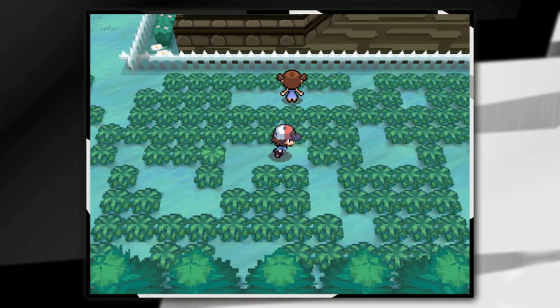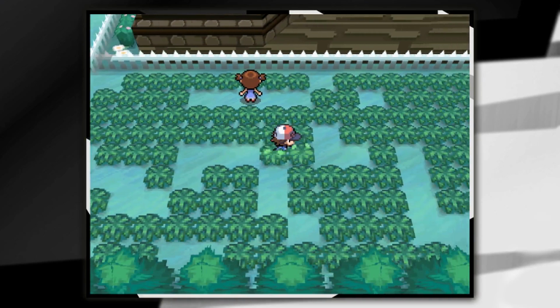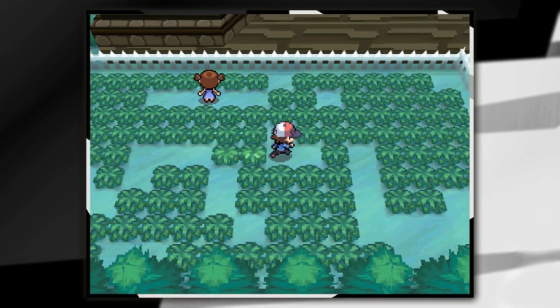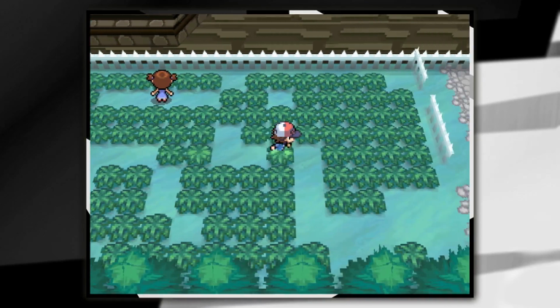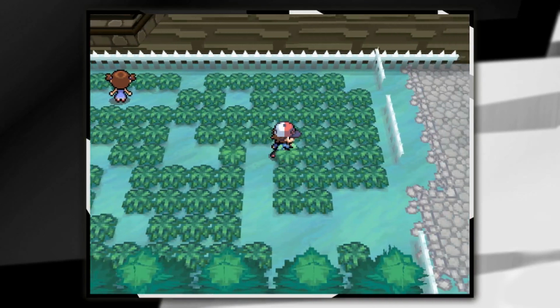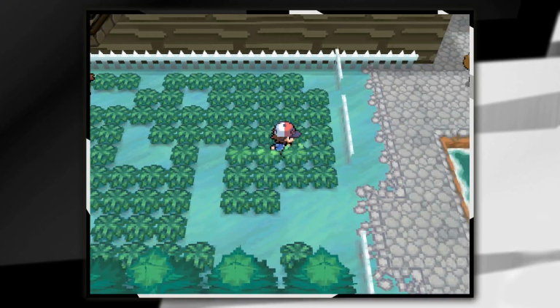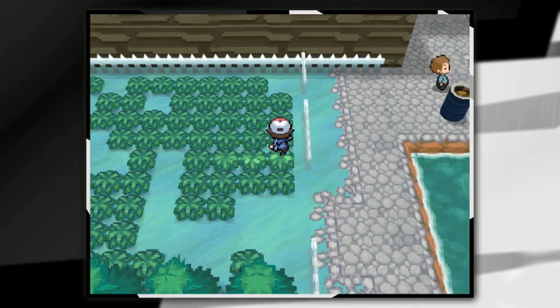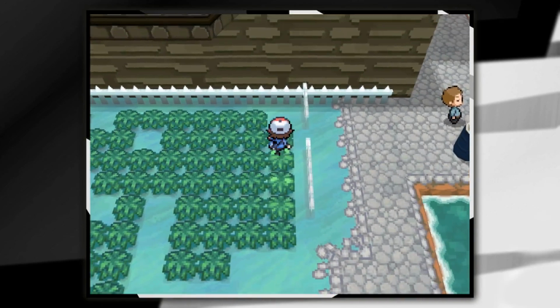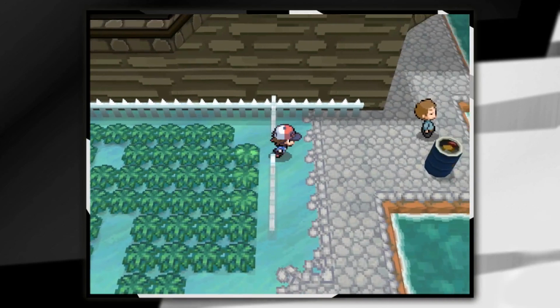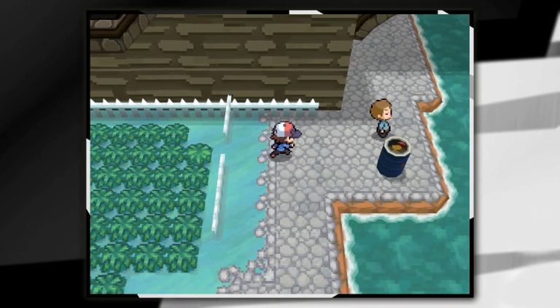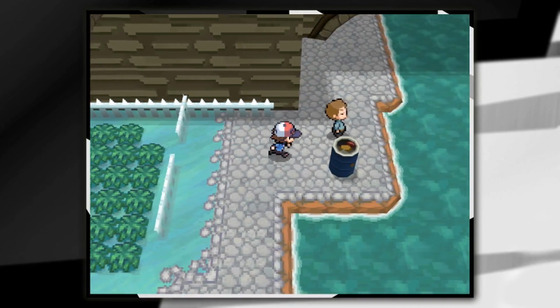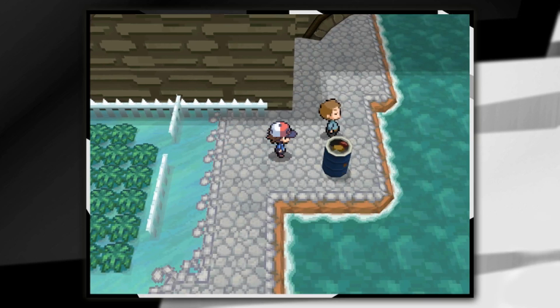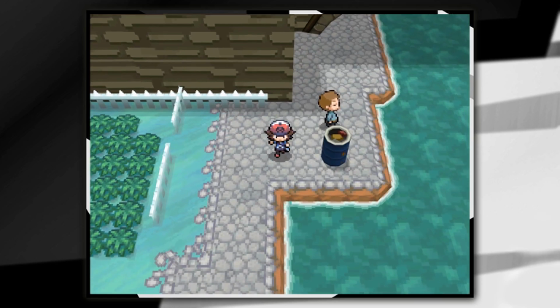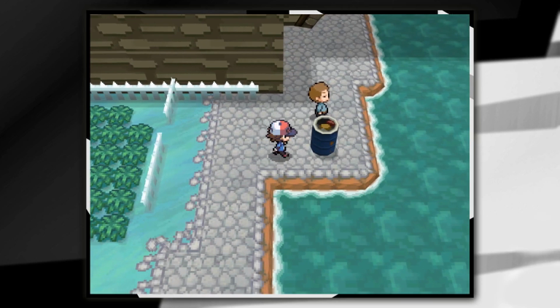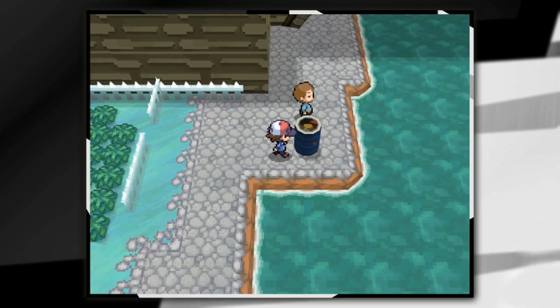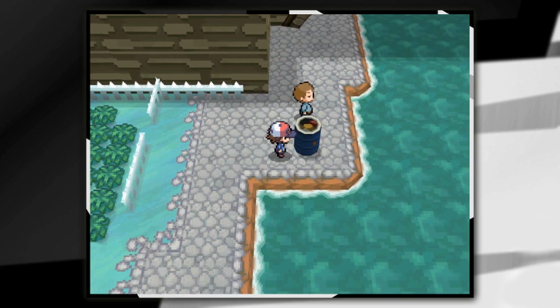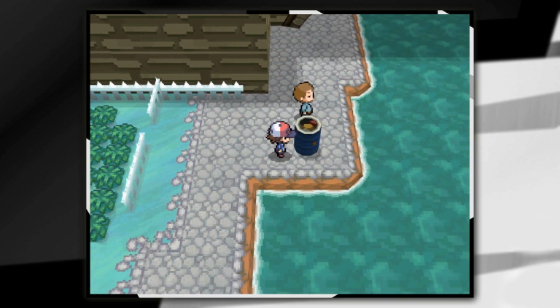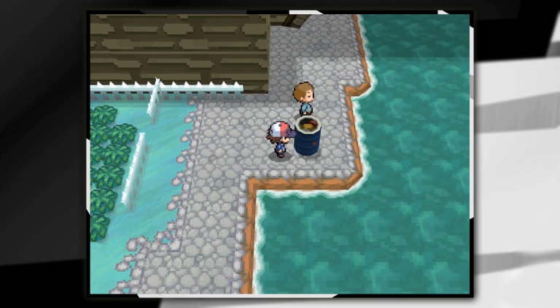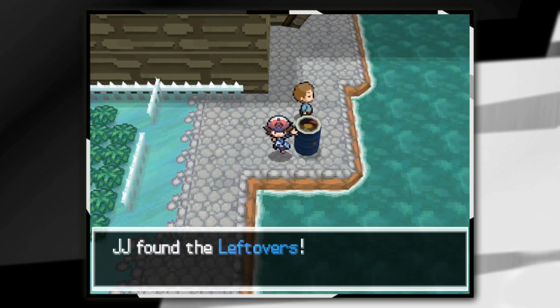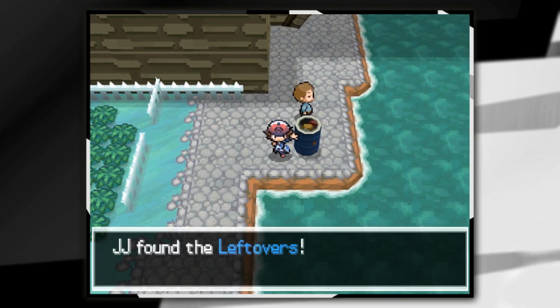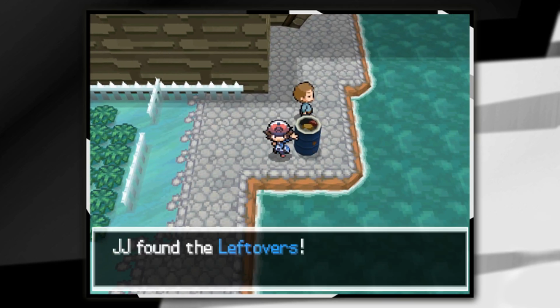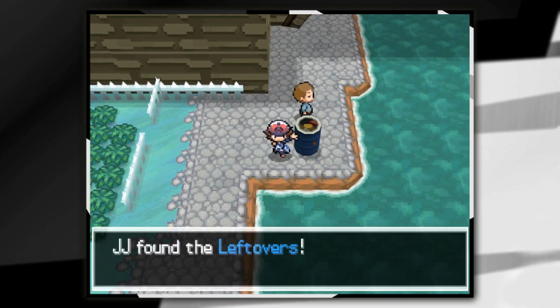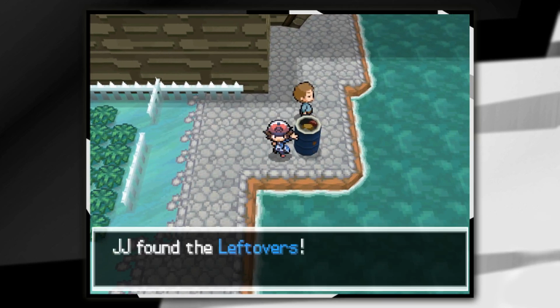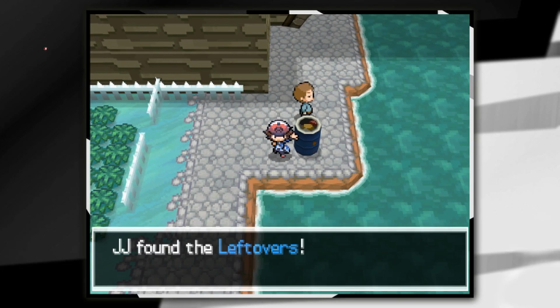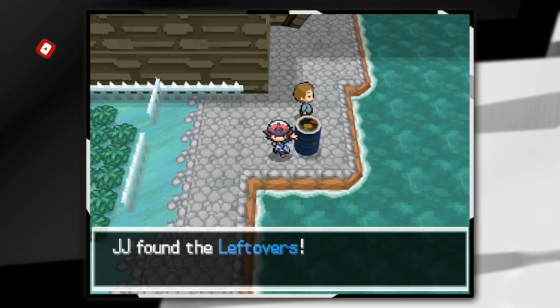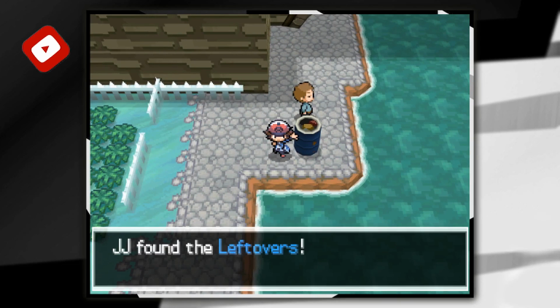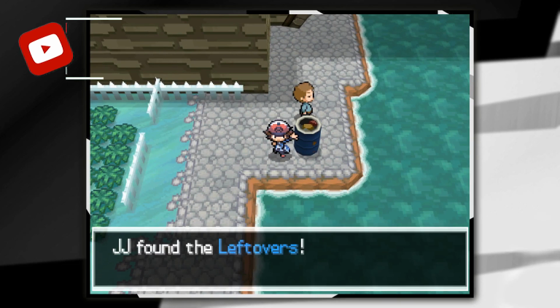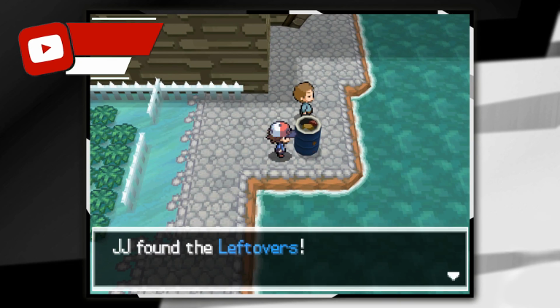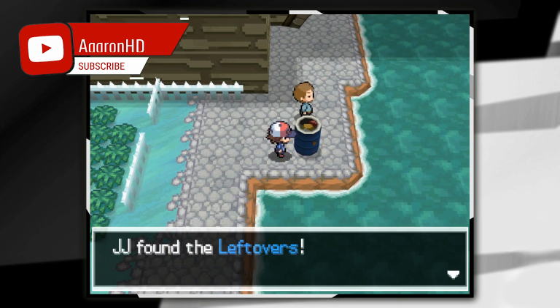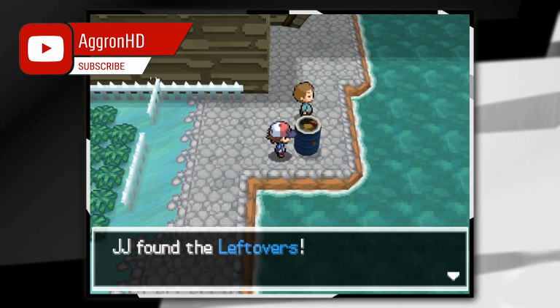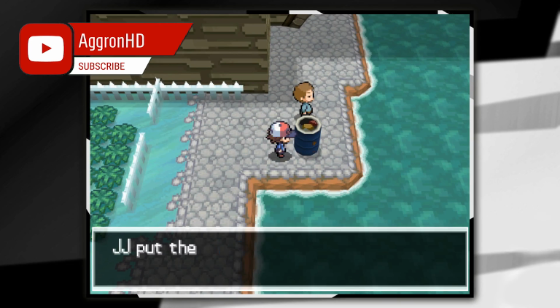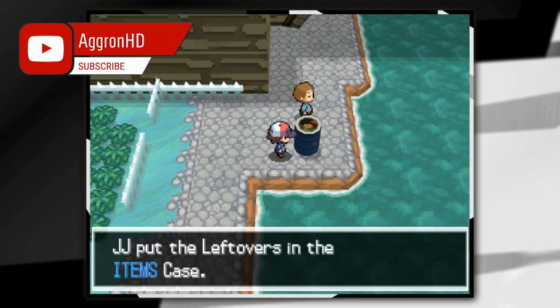Go over towards the right hand side and you're going to see a bin just here. Press A on the bin and you'll find the leftovers inside. That's the easy method.